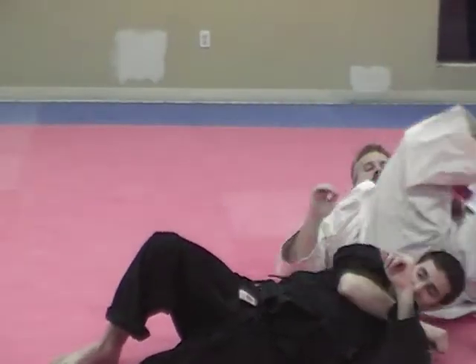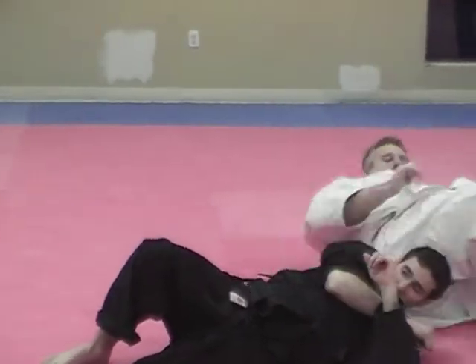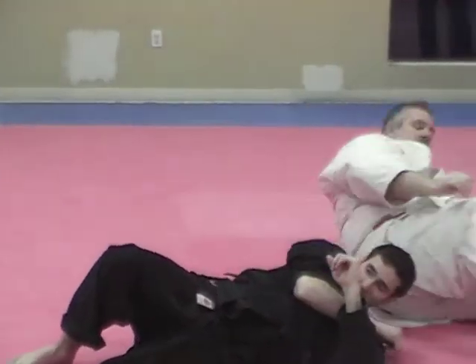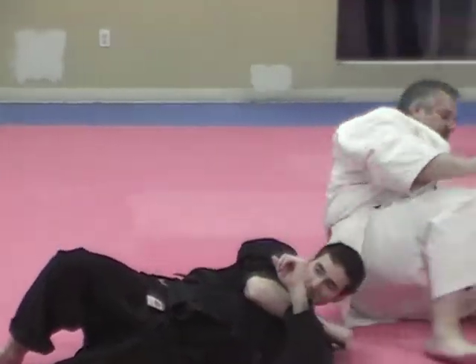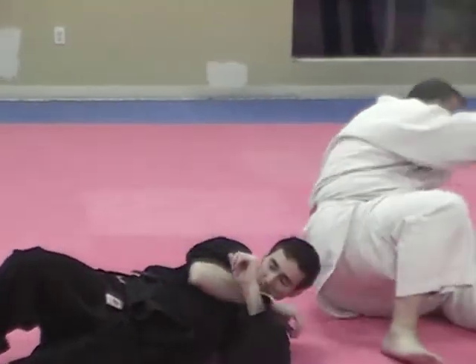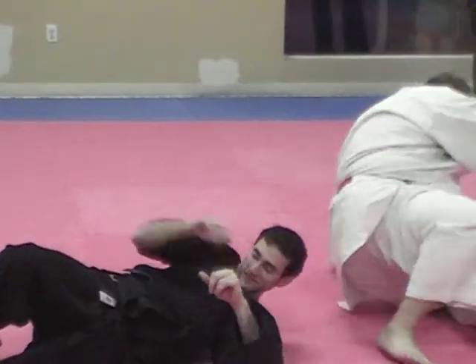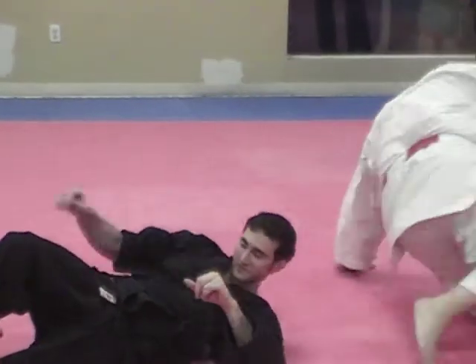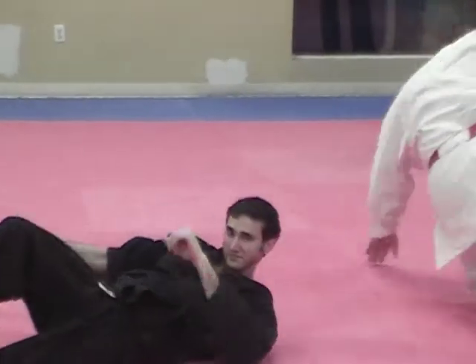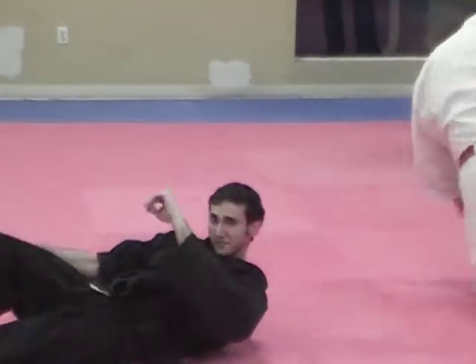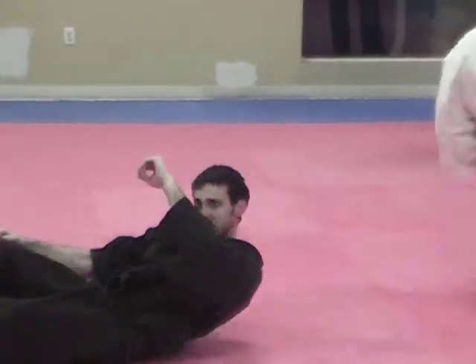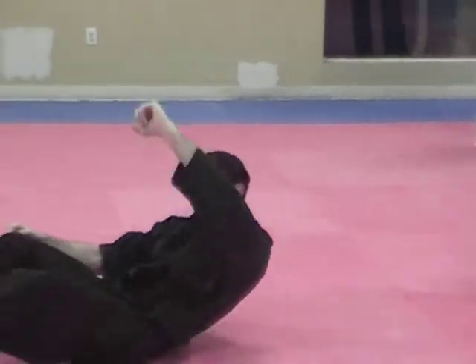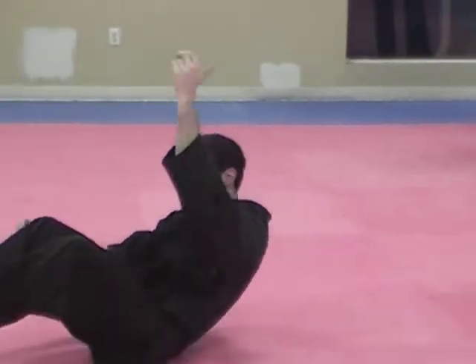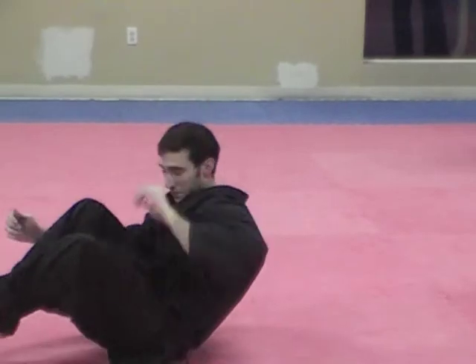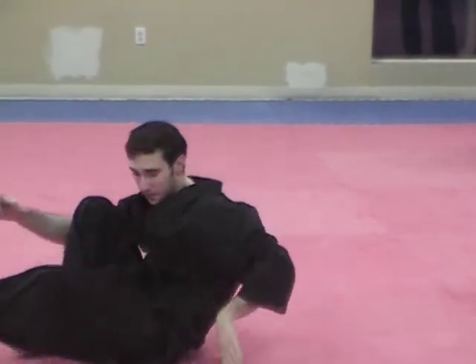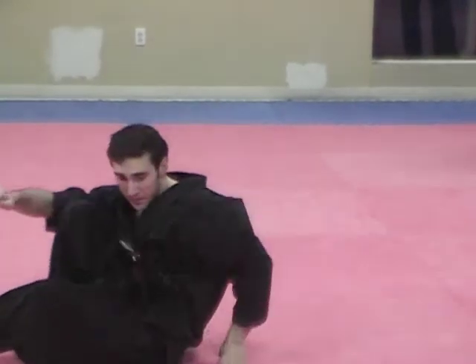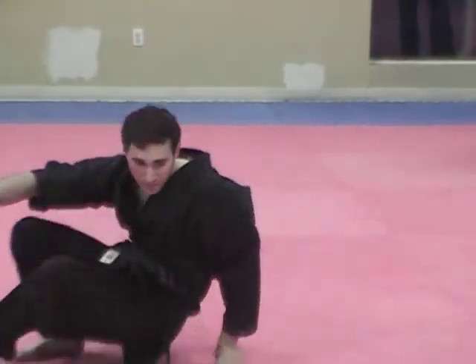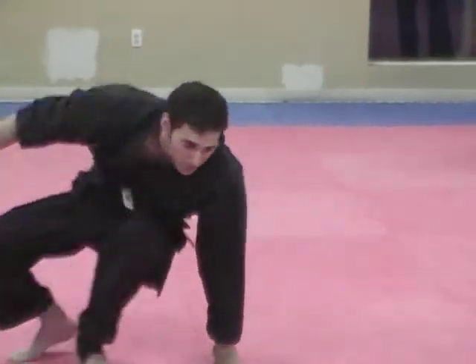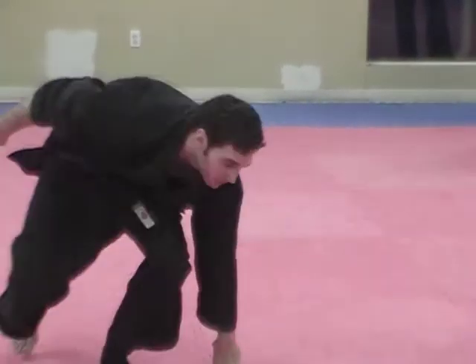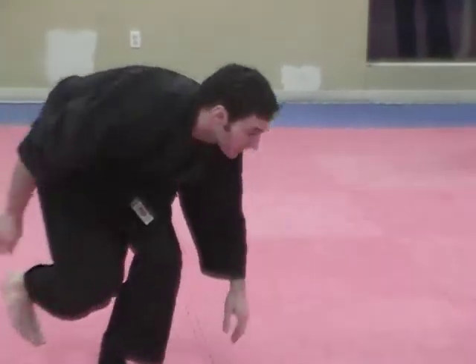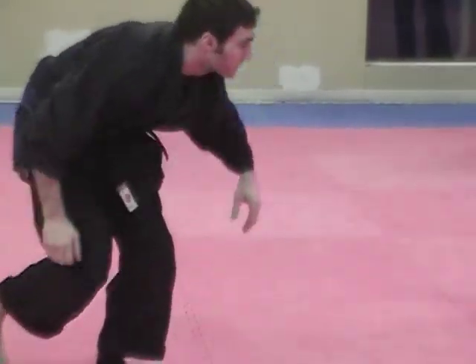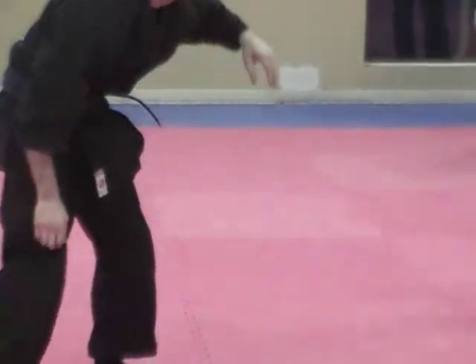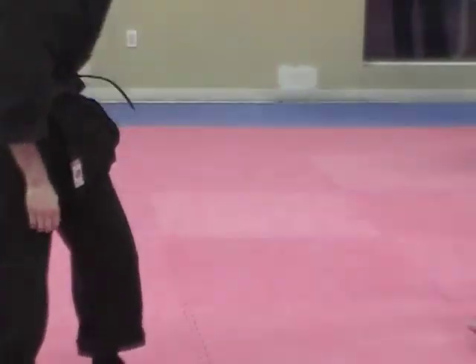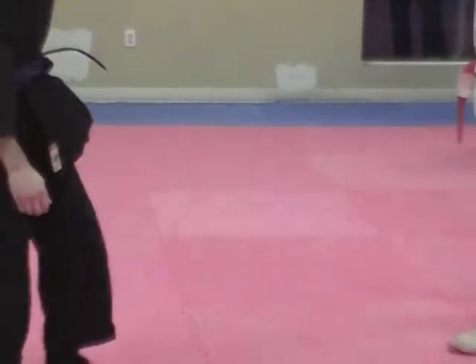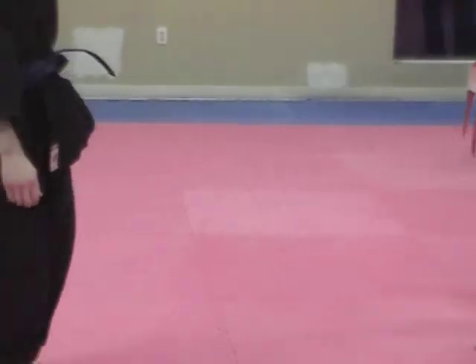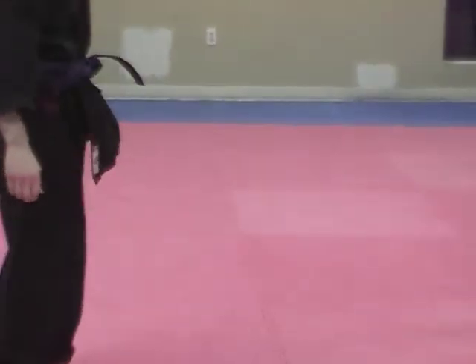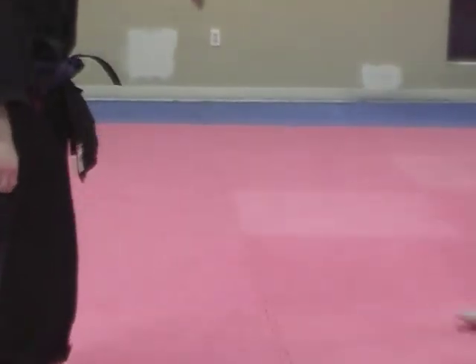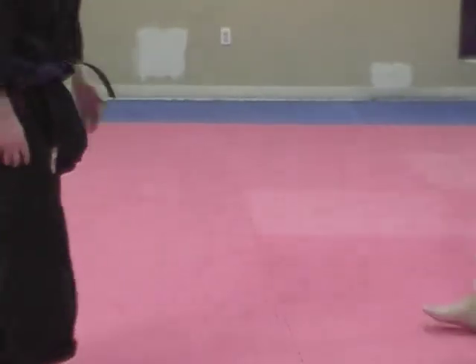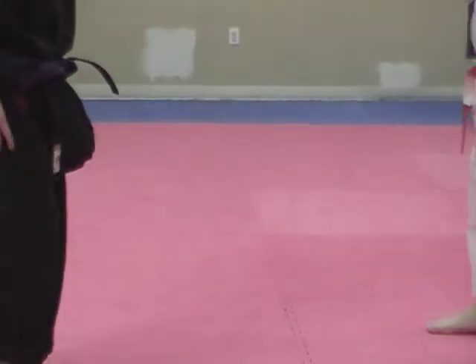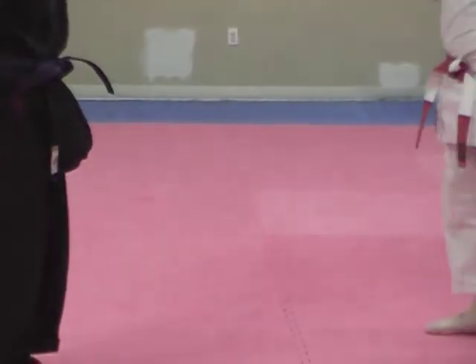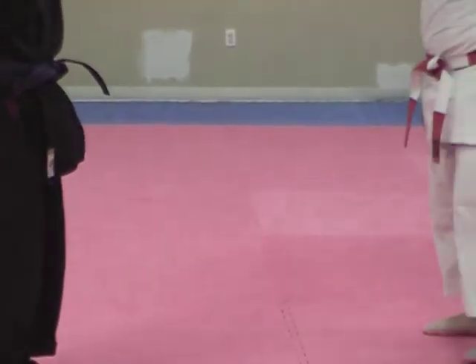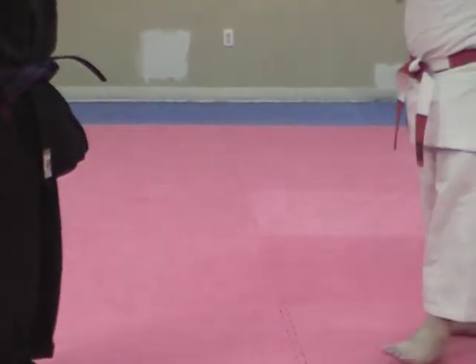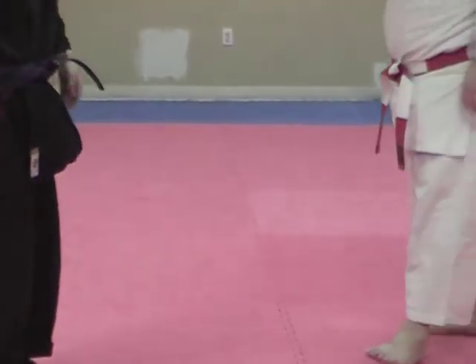It's important to note that your knees and your kneeling position is keeping them immobile.